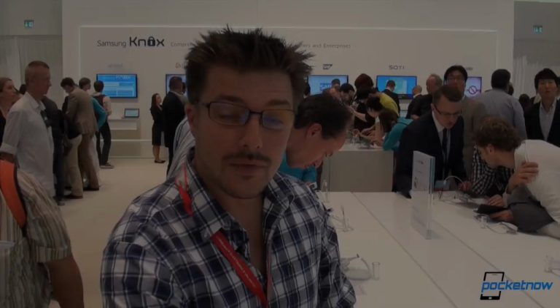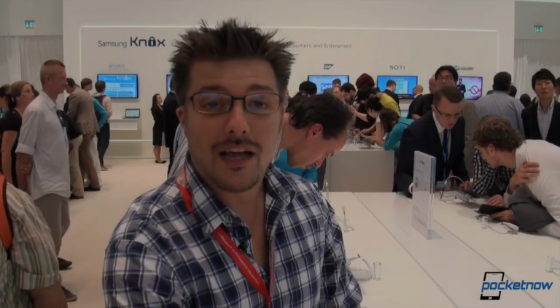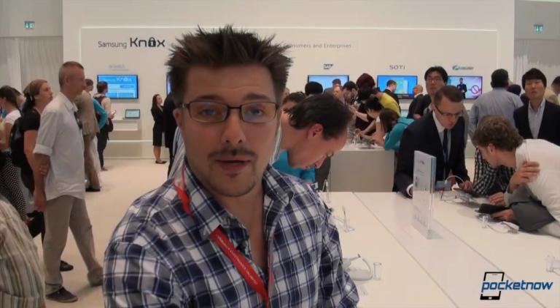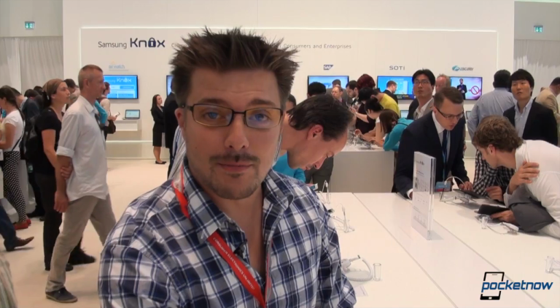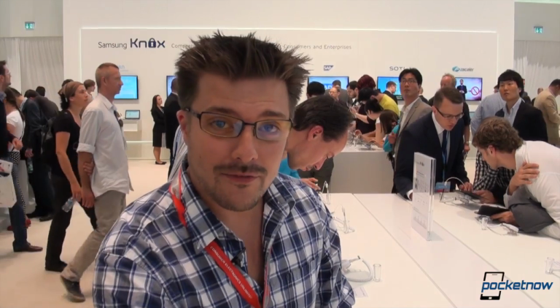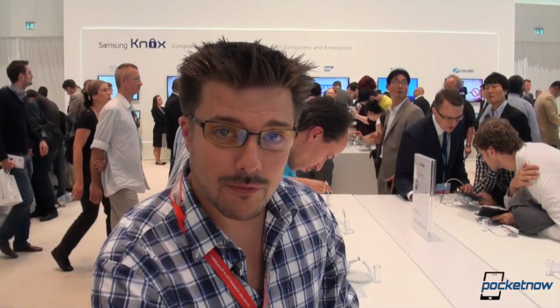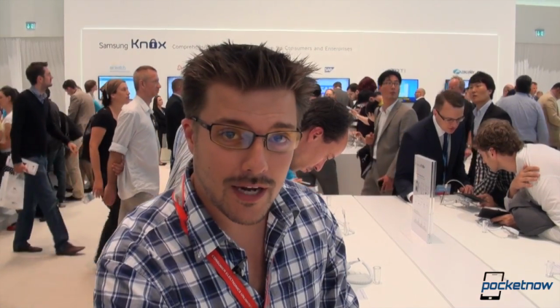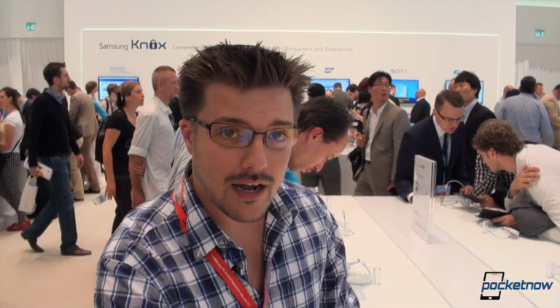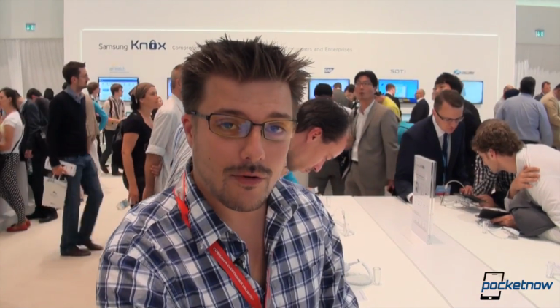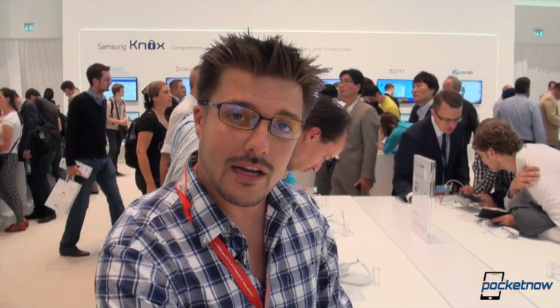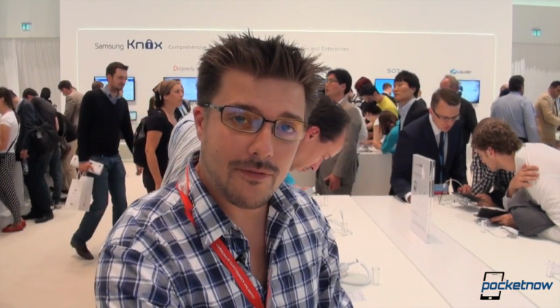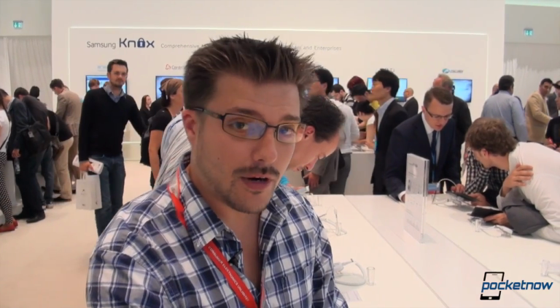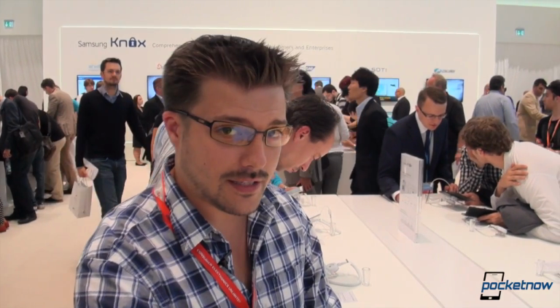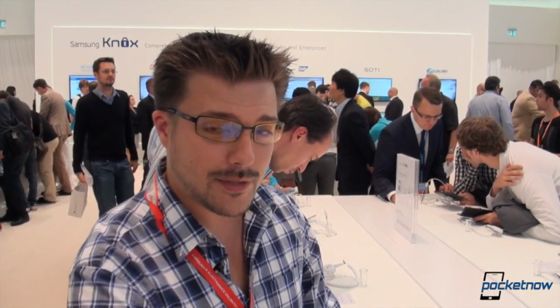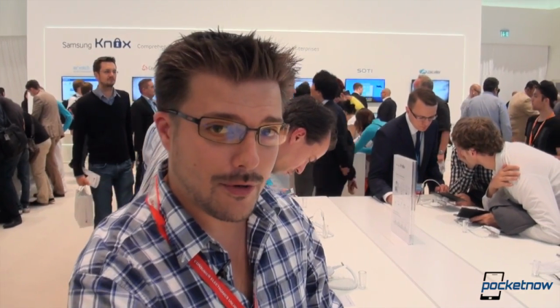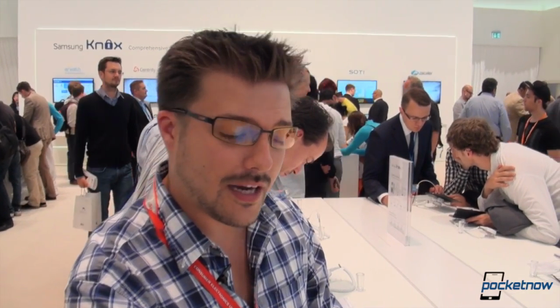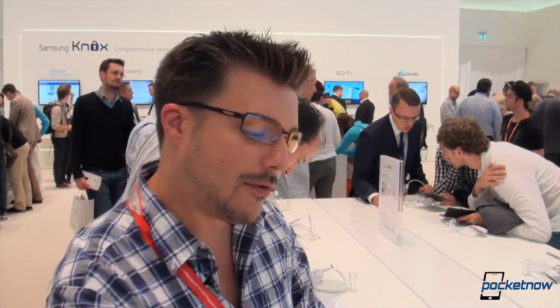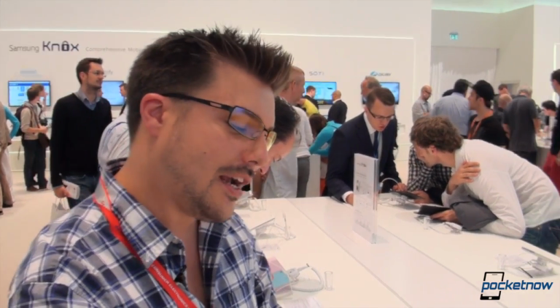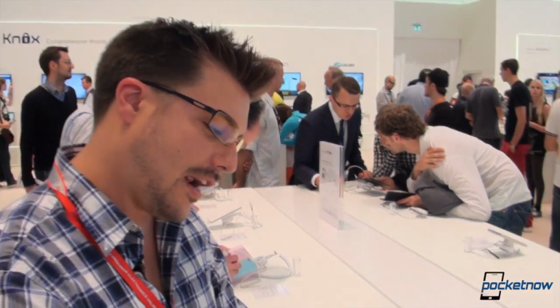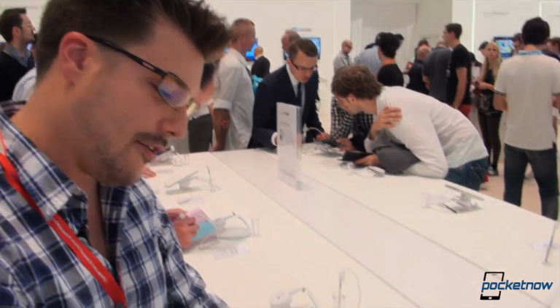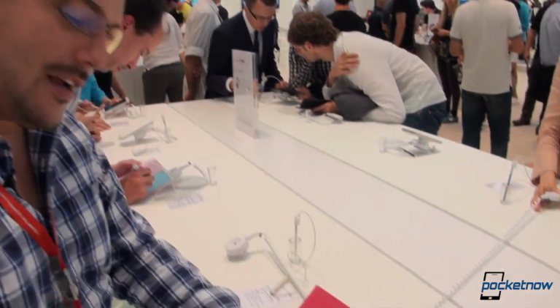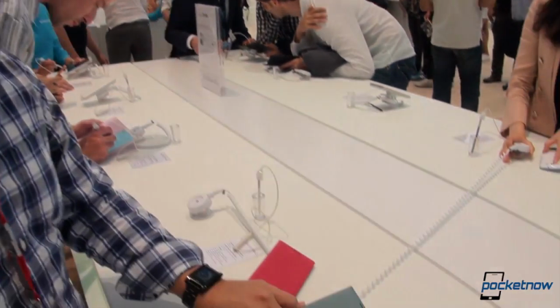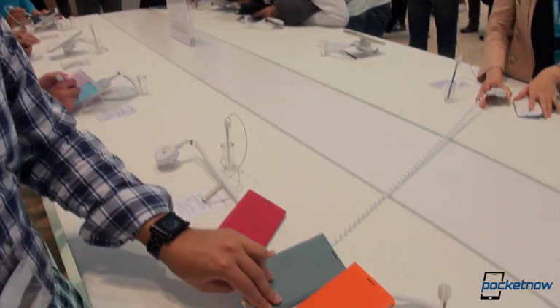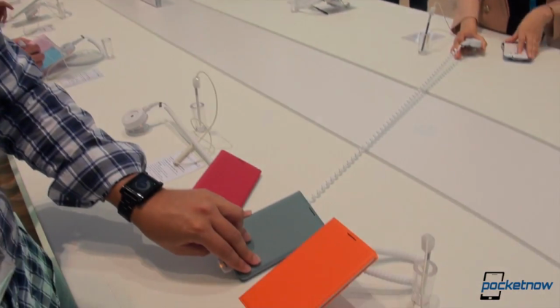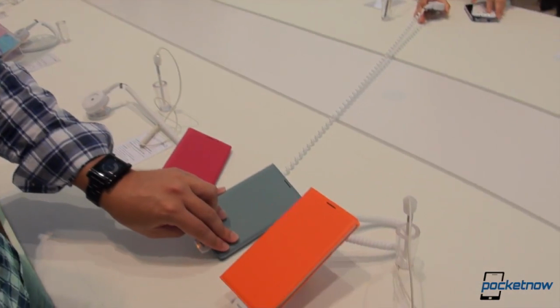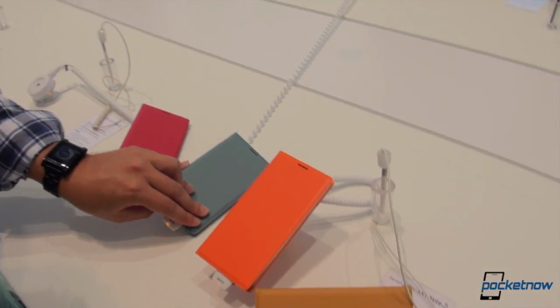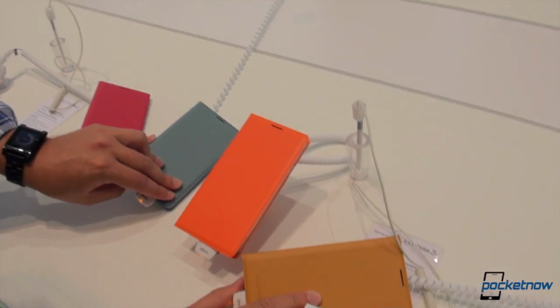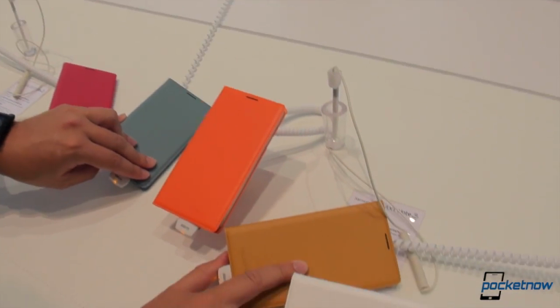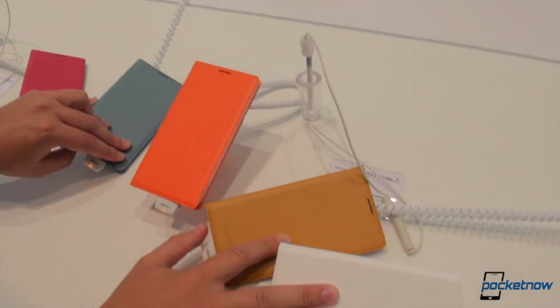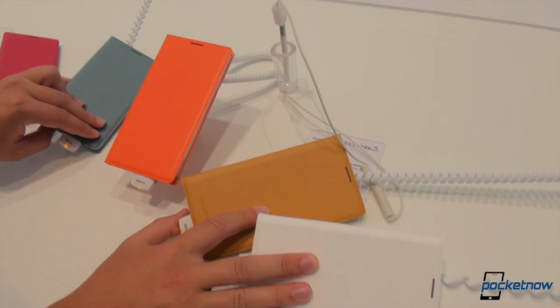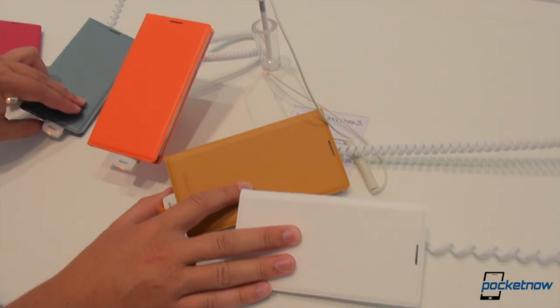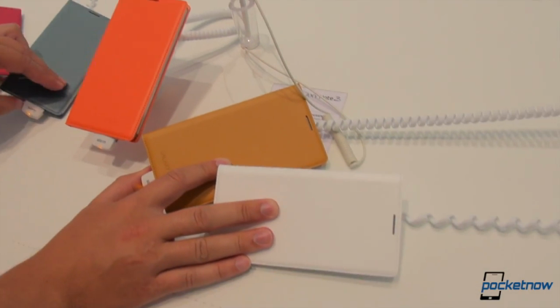Hey everybody, it's Michael Fisher with Pocketnow. We're at IFA, we're at the Samsung booth again, and we're checking out a variety of accessories for the Note 3.